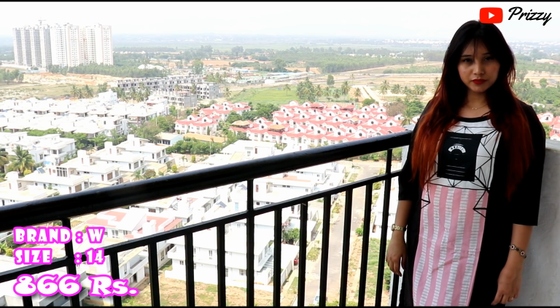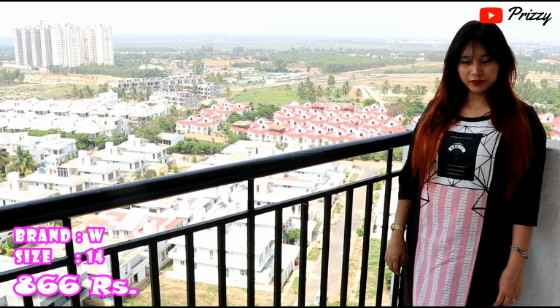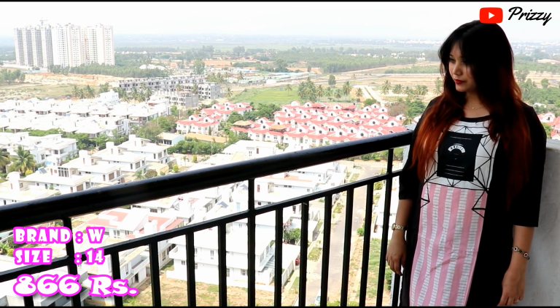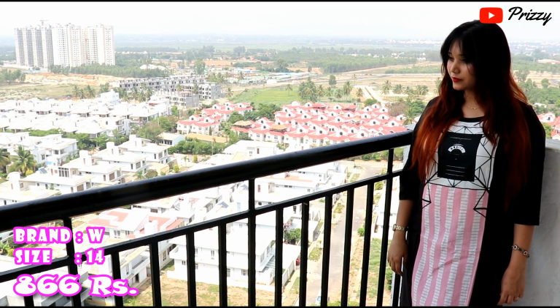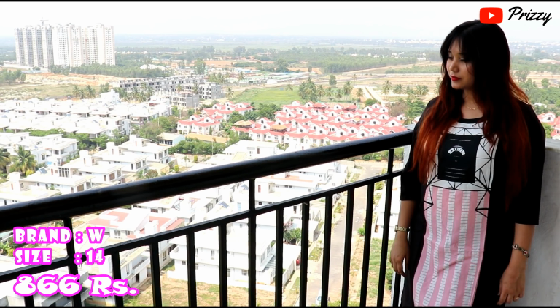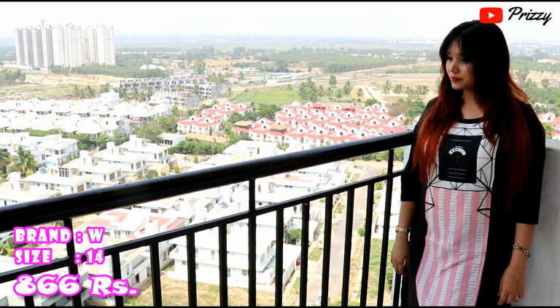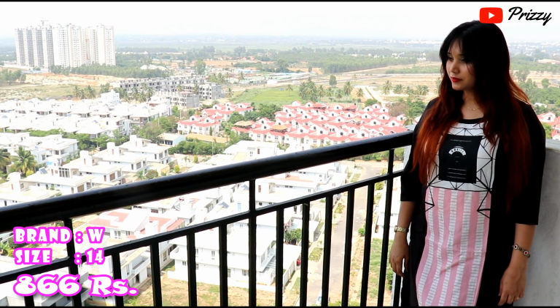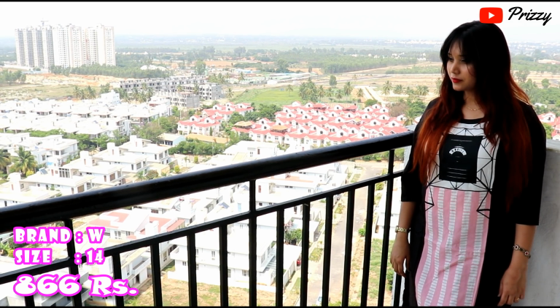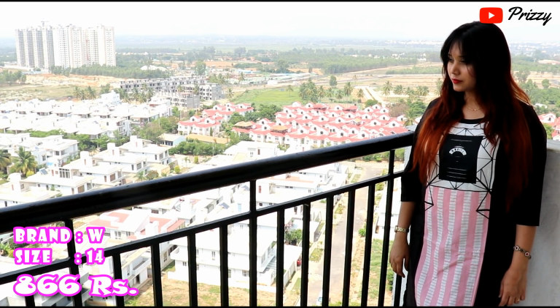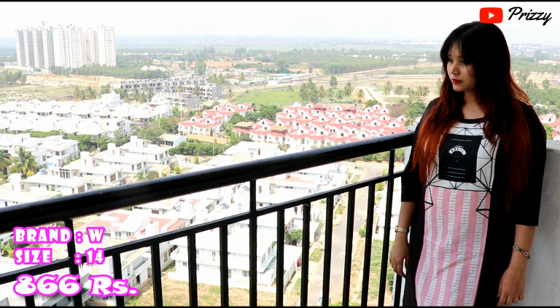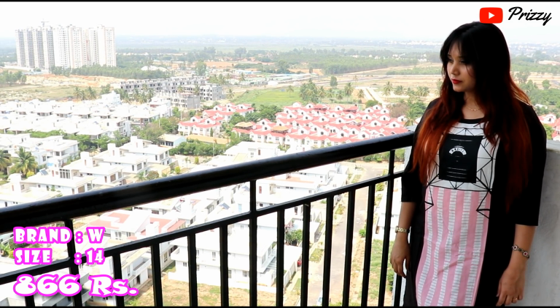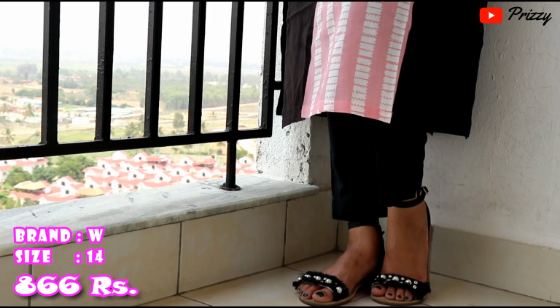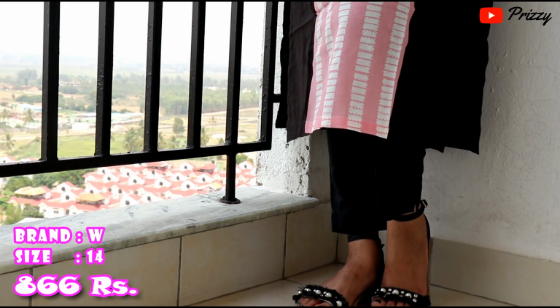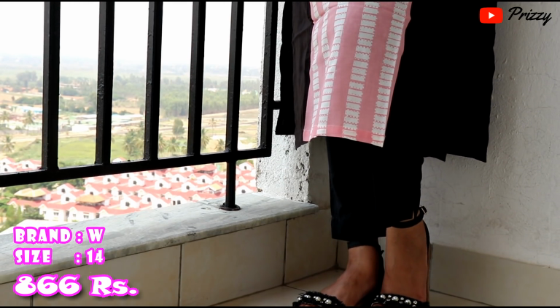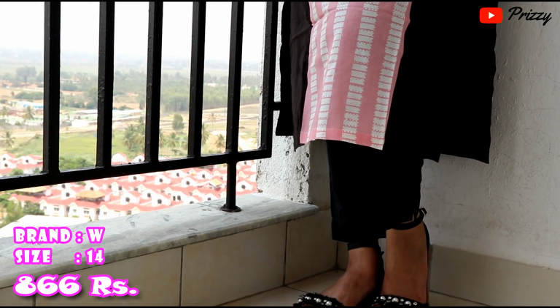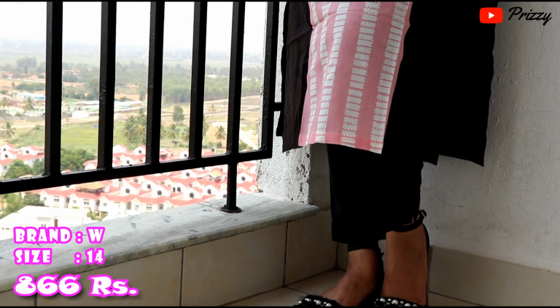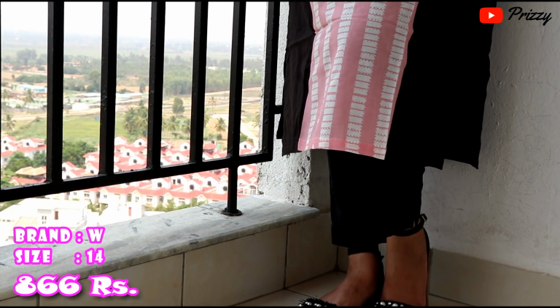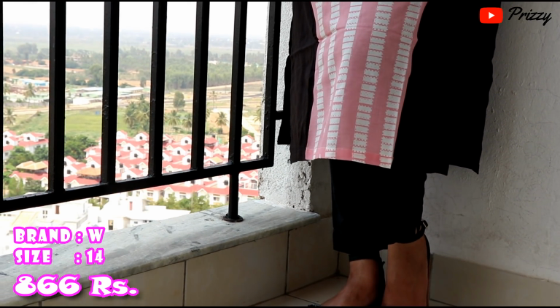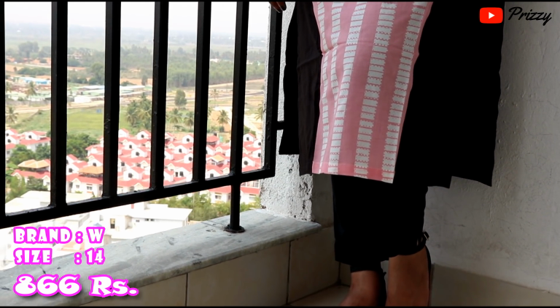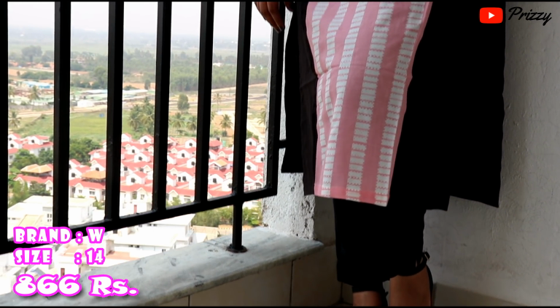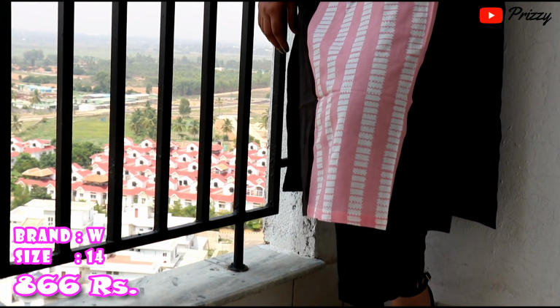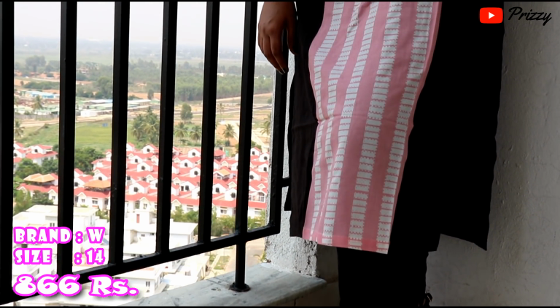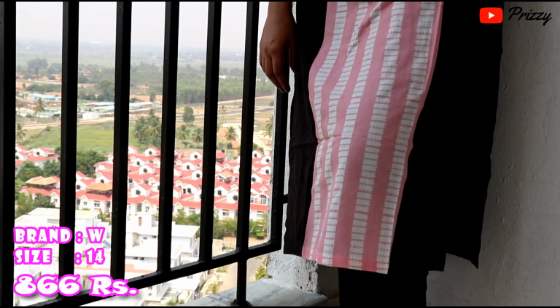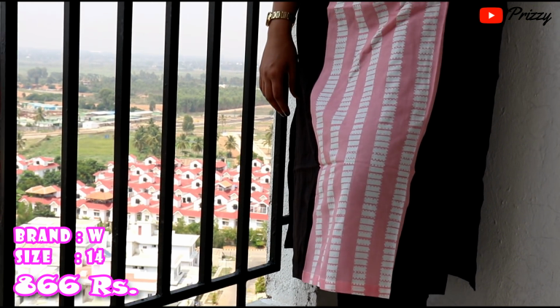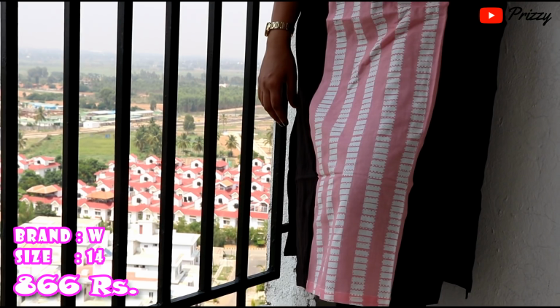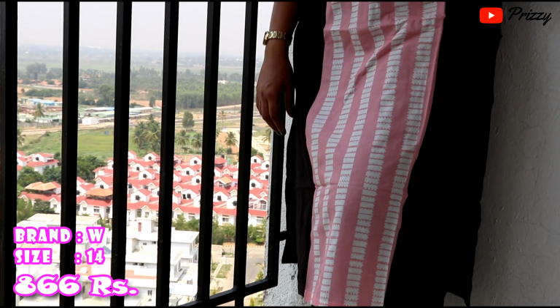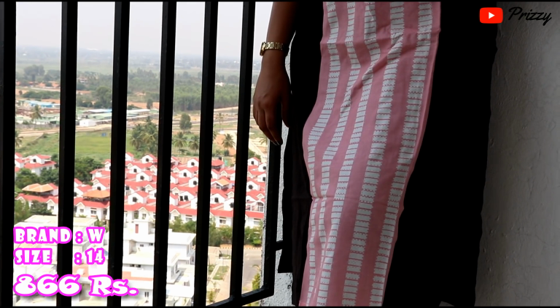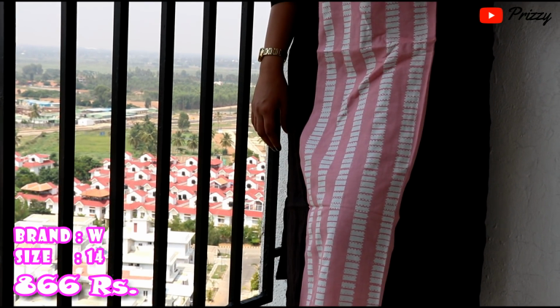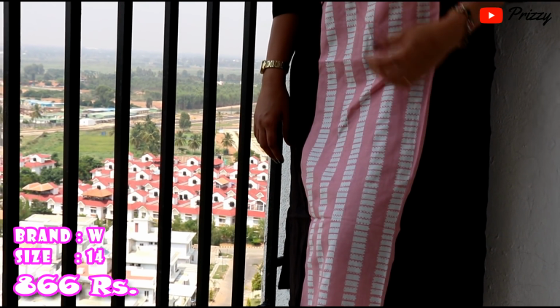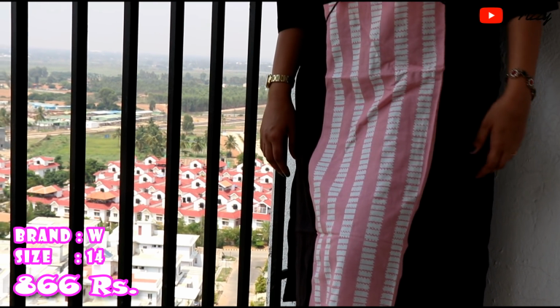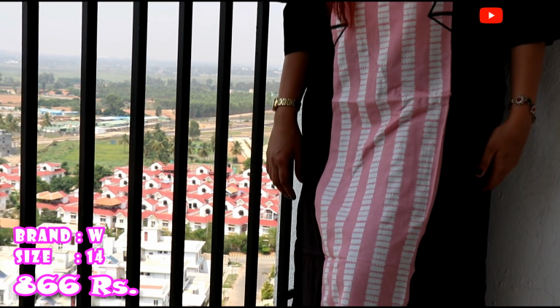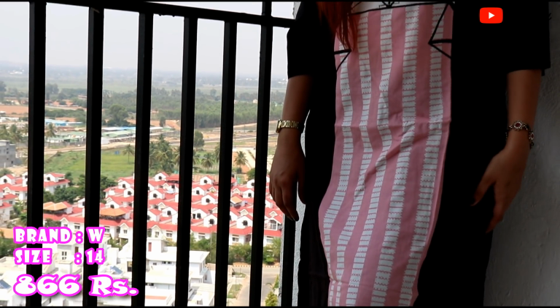I felt that this kurta looked really beautiful in front and the camera is doing no justice to its beauty.